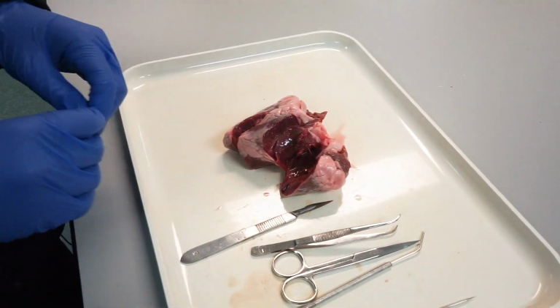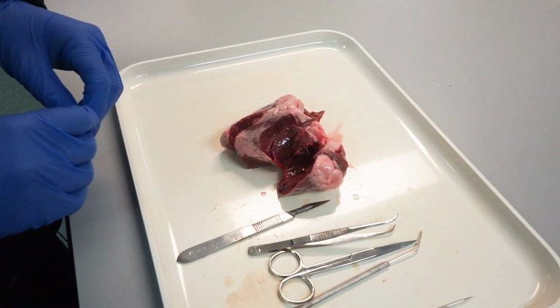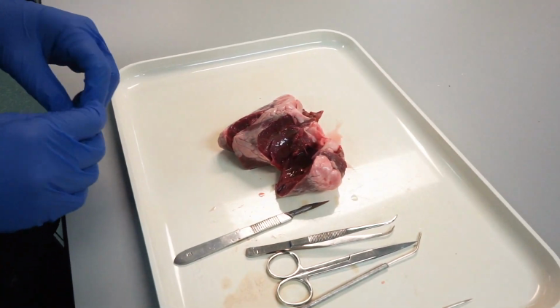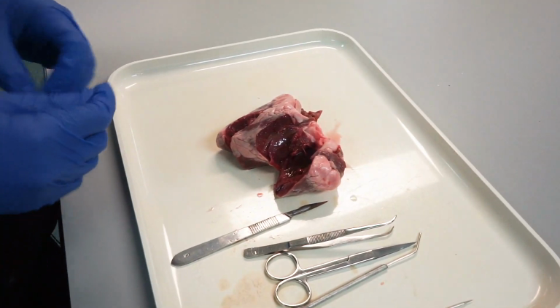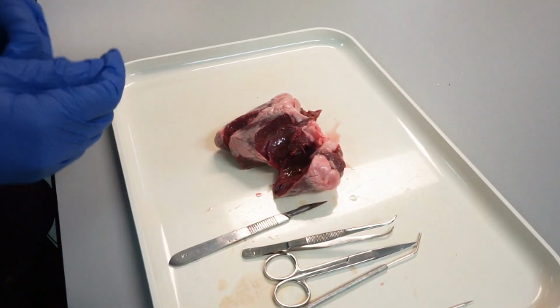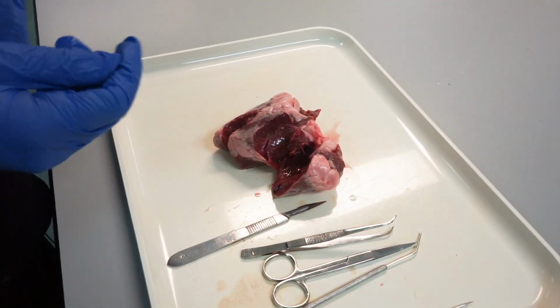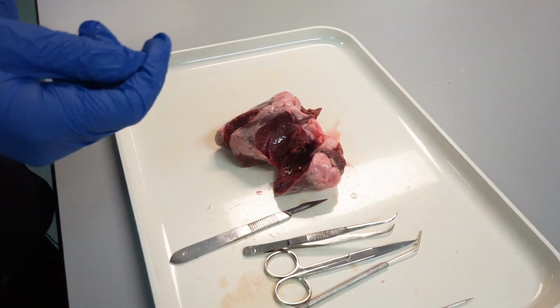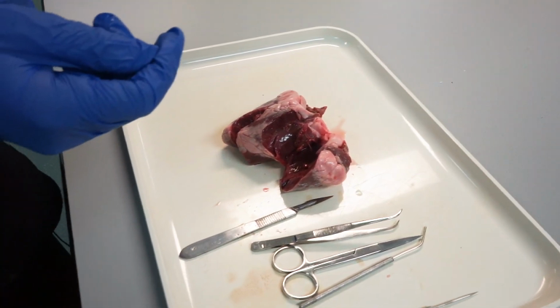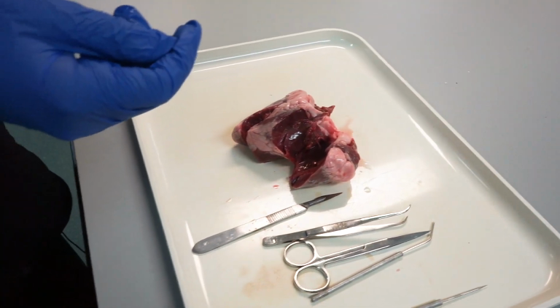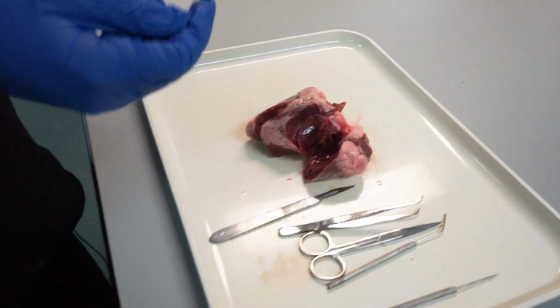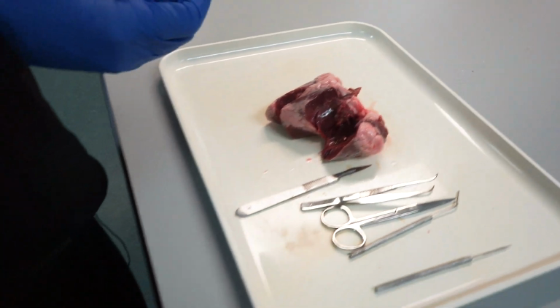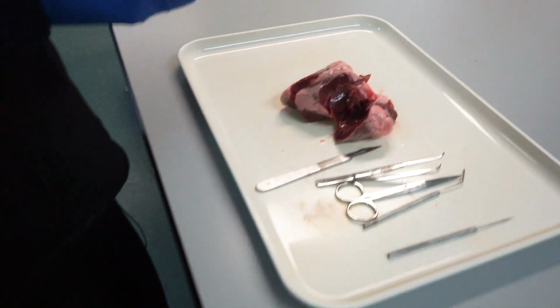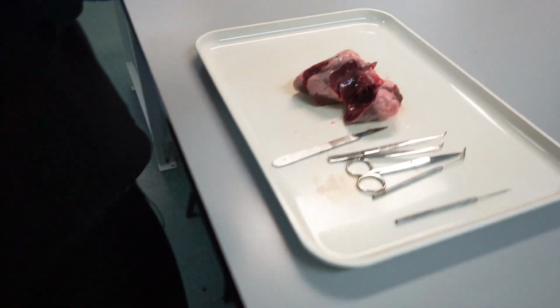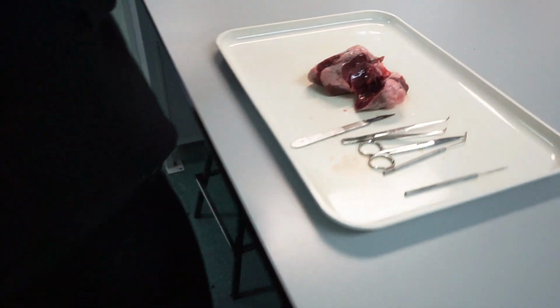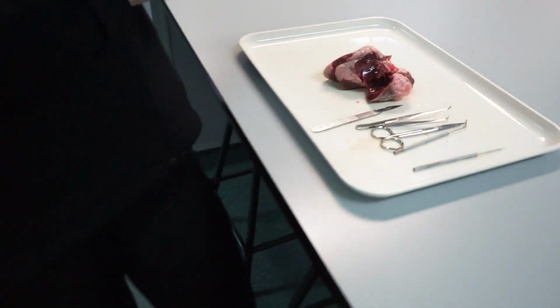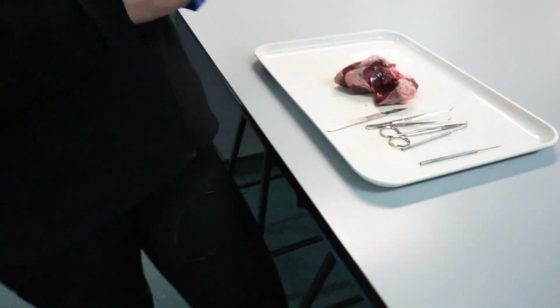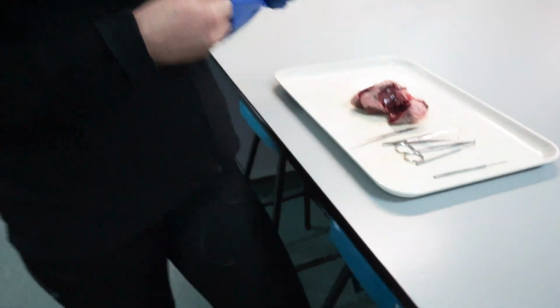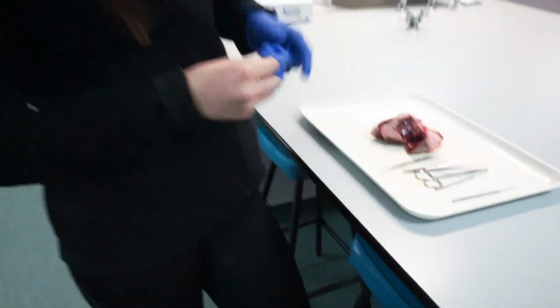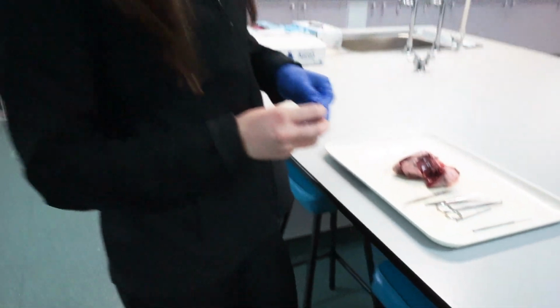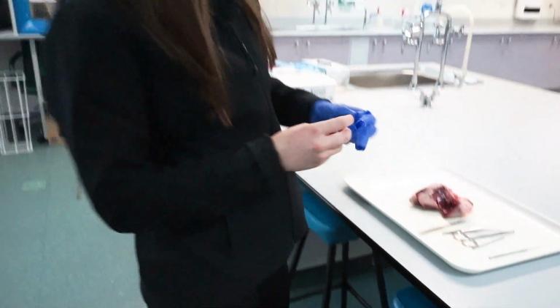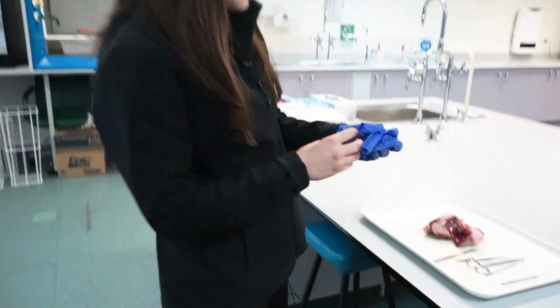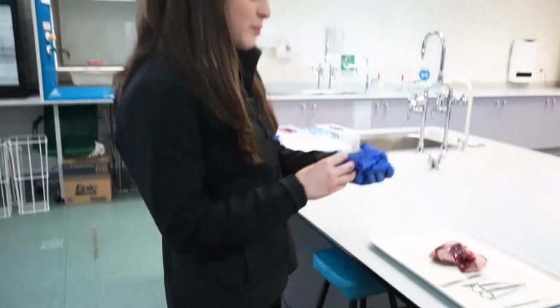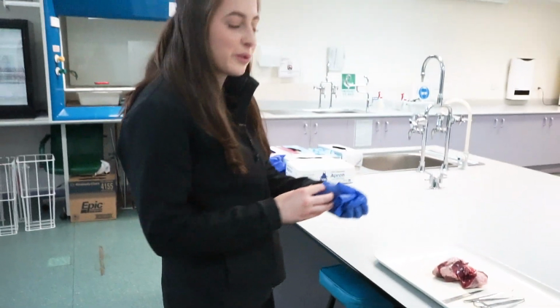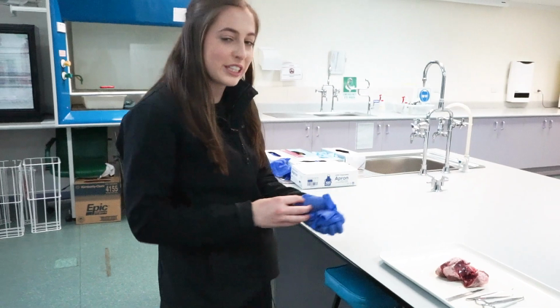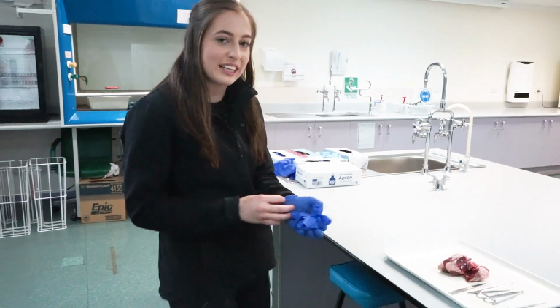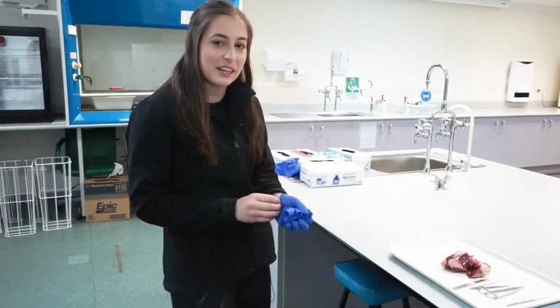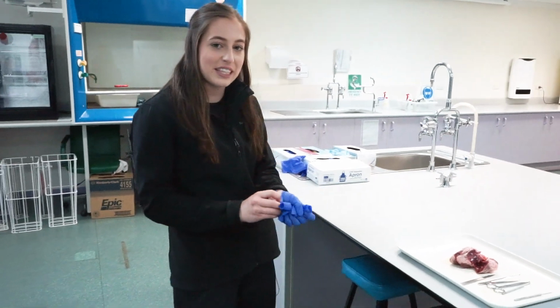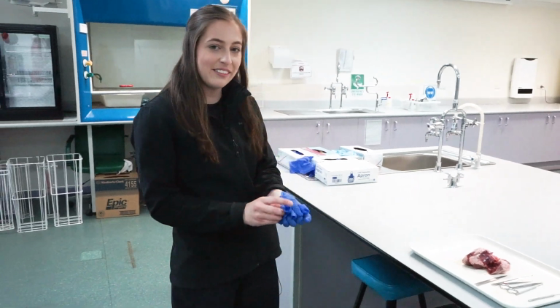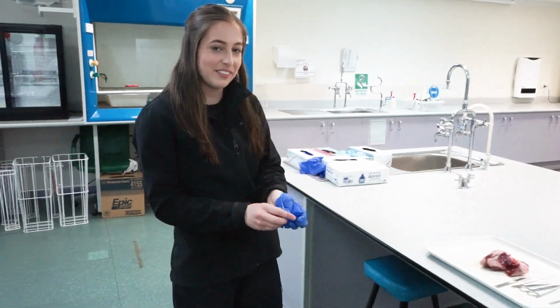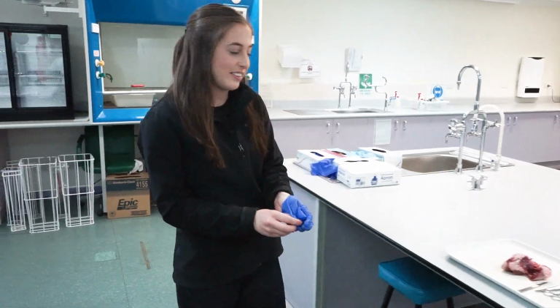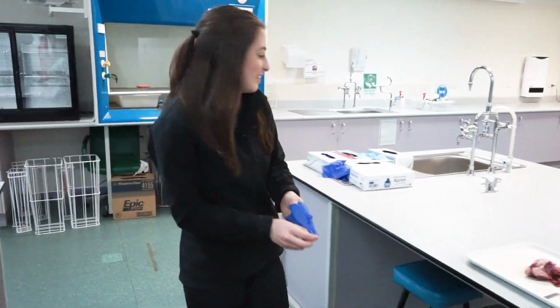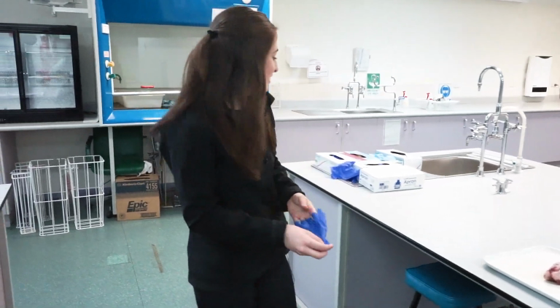Okay, so is this the only lab that you work in? No, there's more. Would you like to come see? Yeah, absolutely.